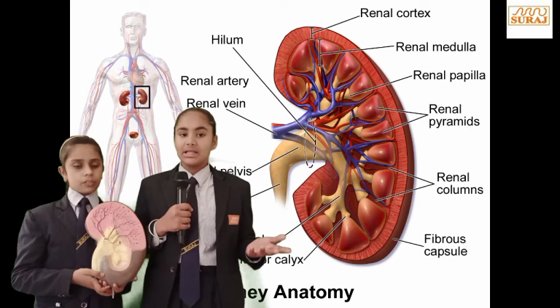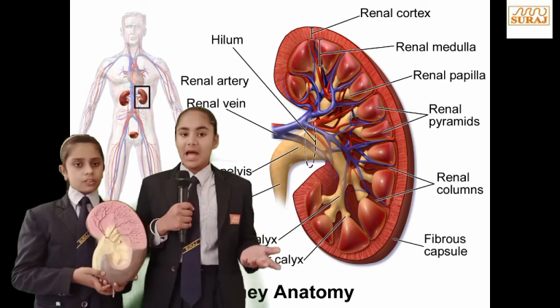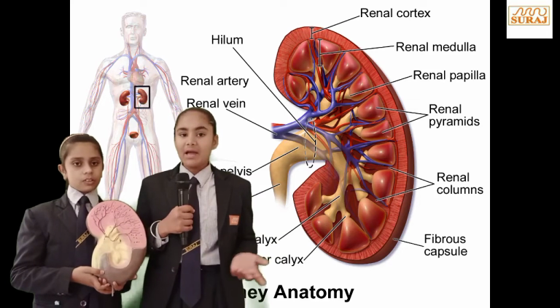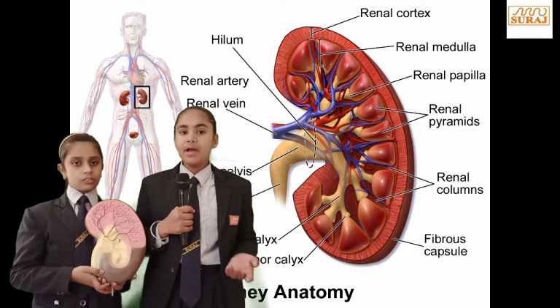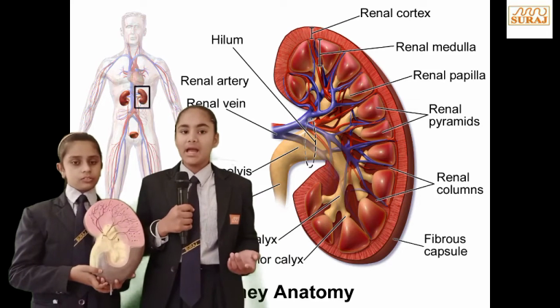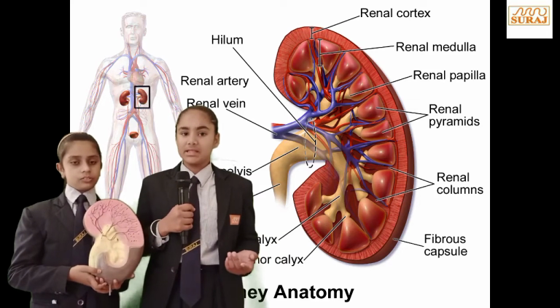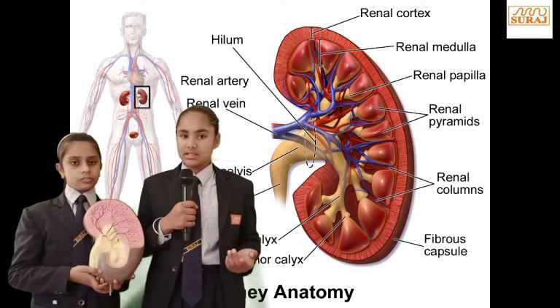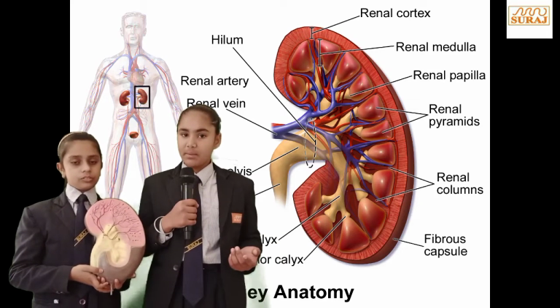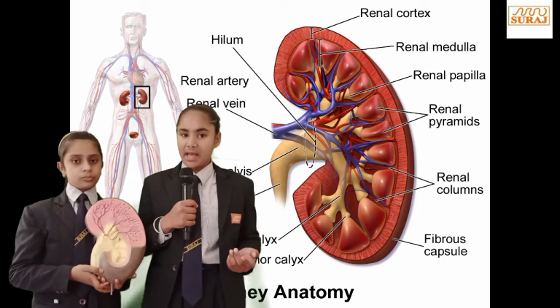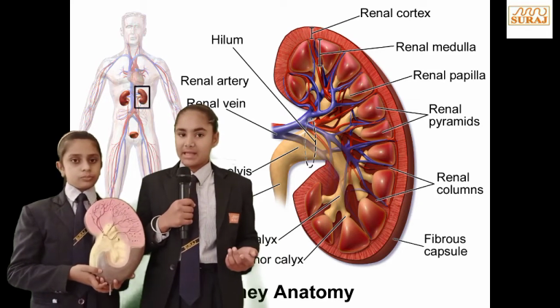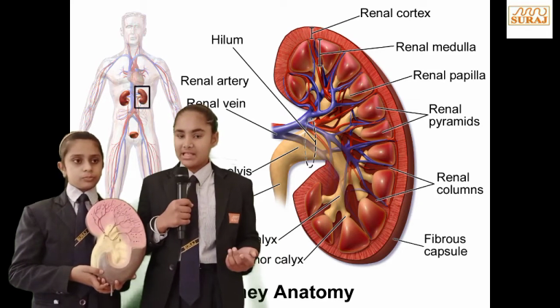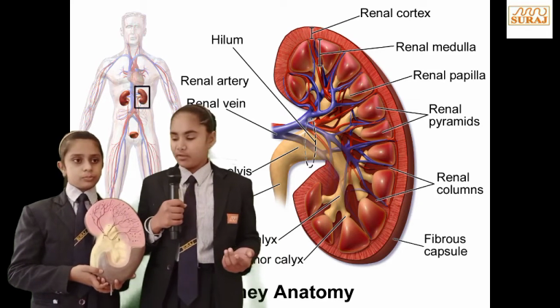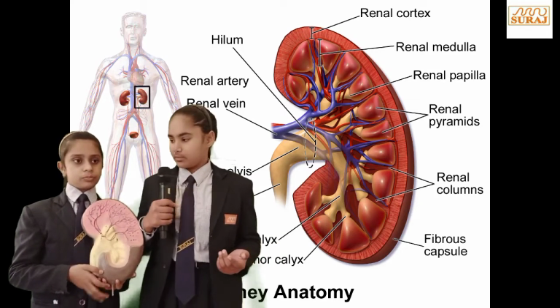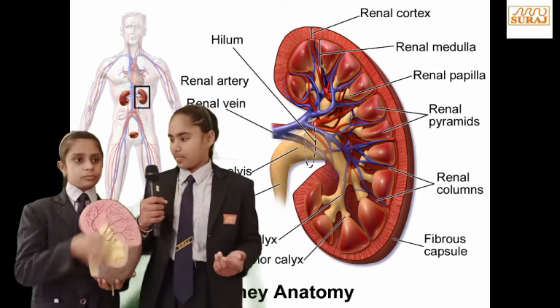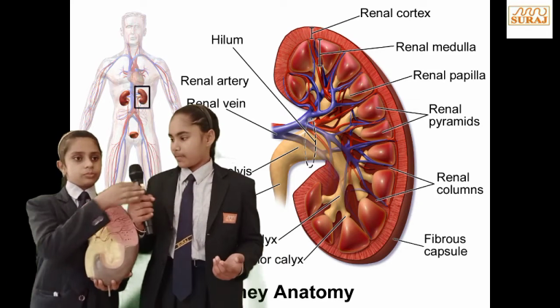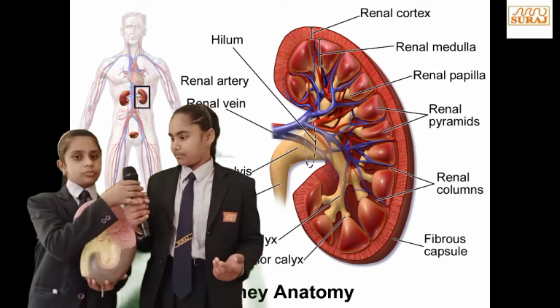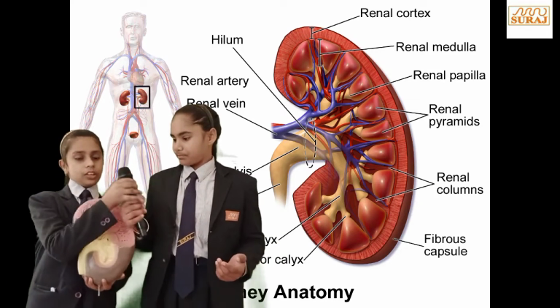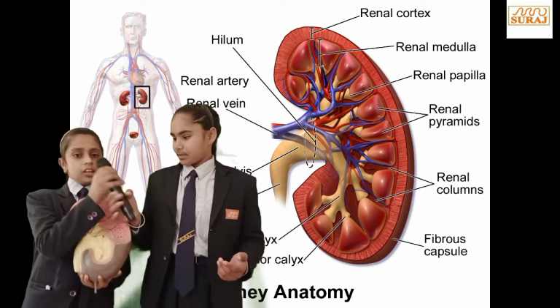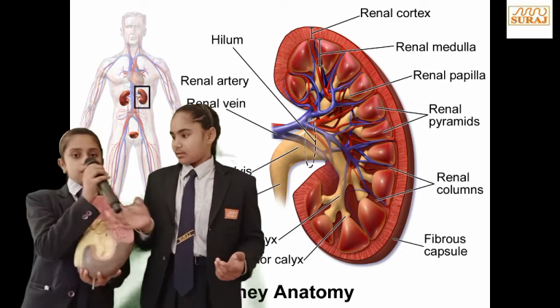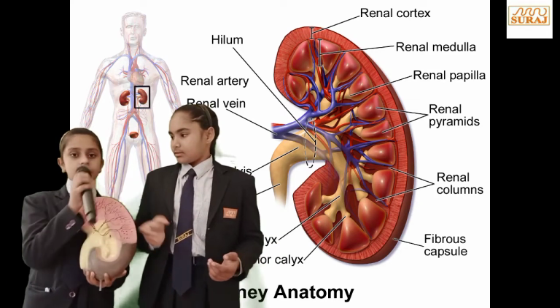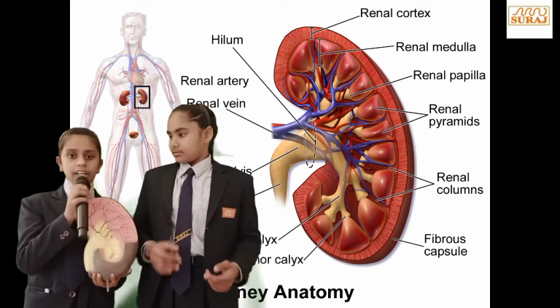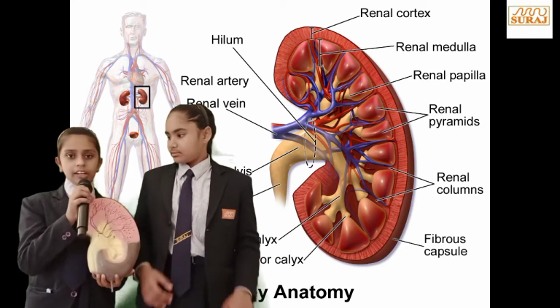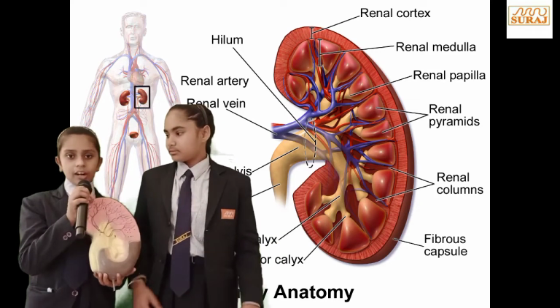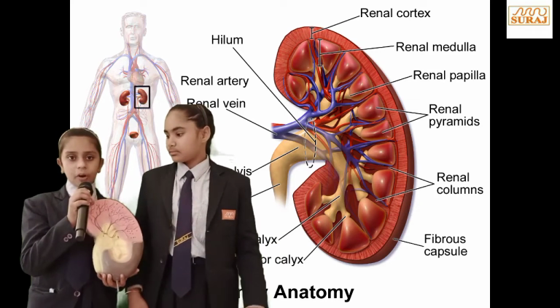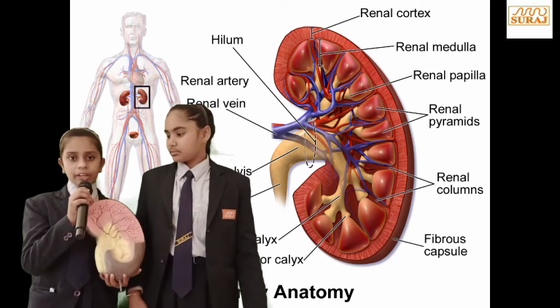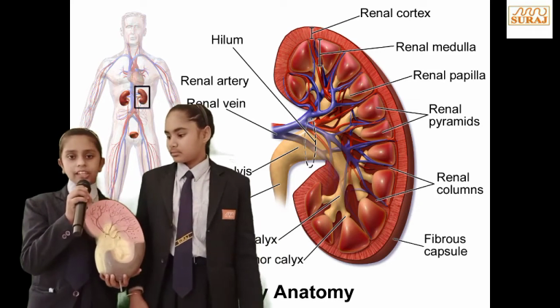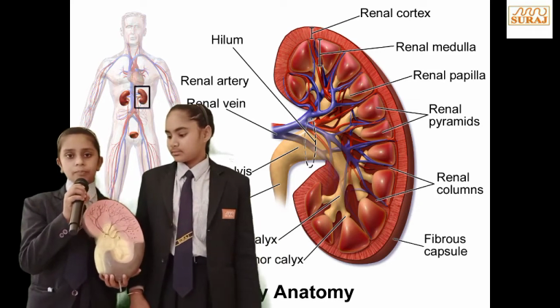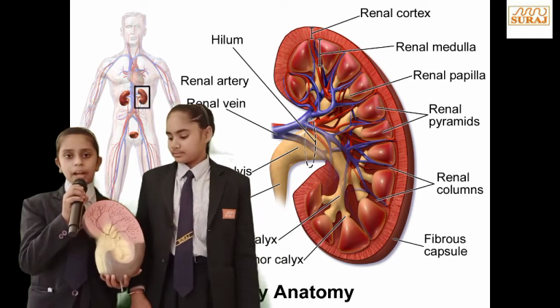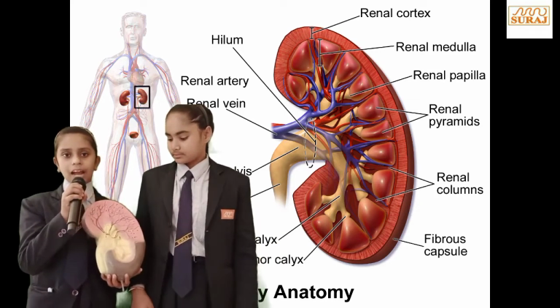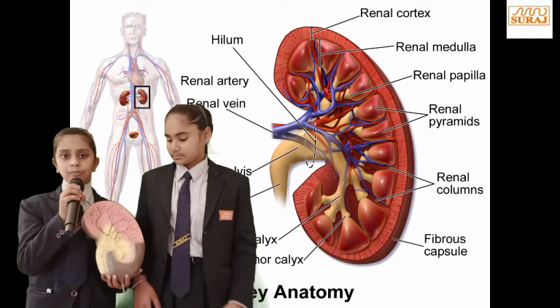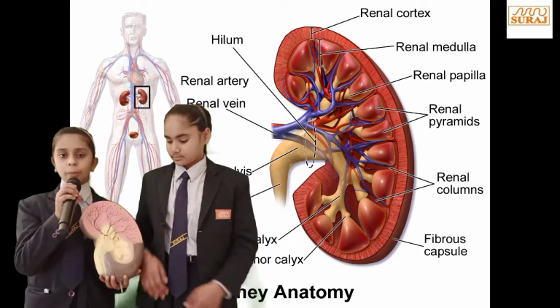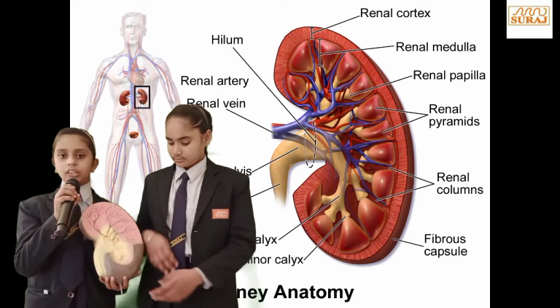They lie behind the stomach and the bone. The kidney in our body at the back, abdomen.